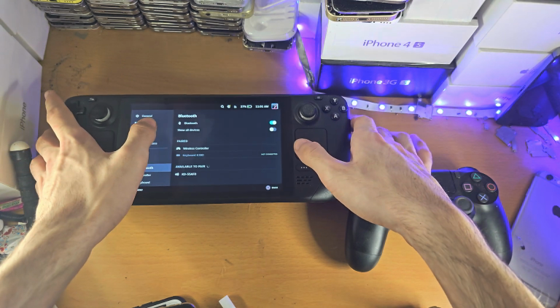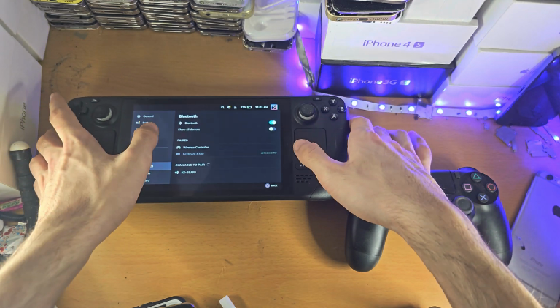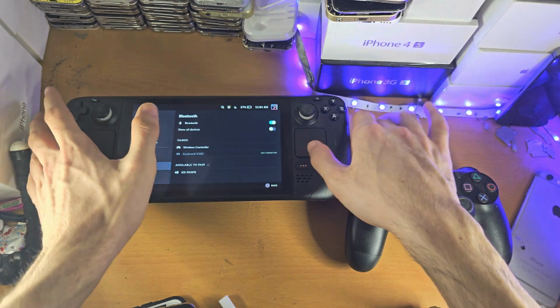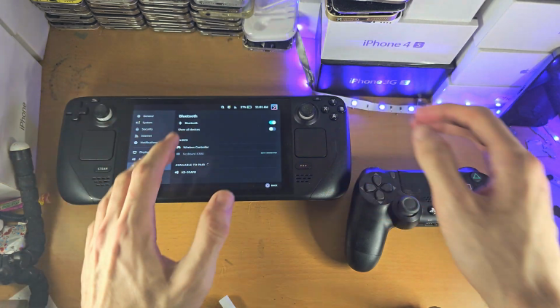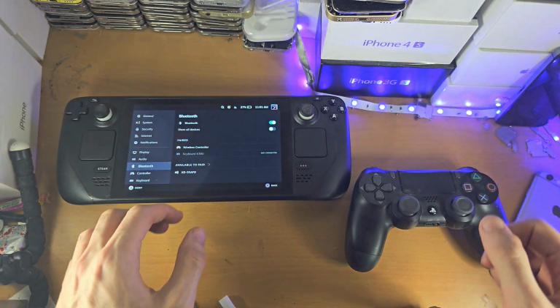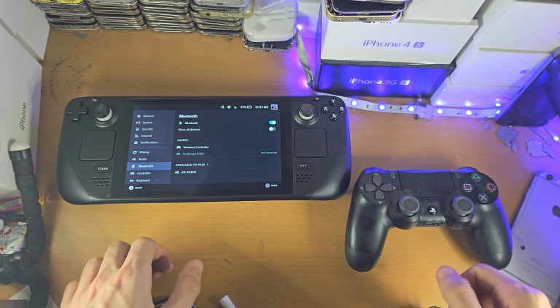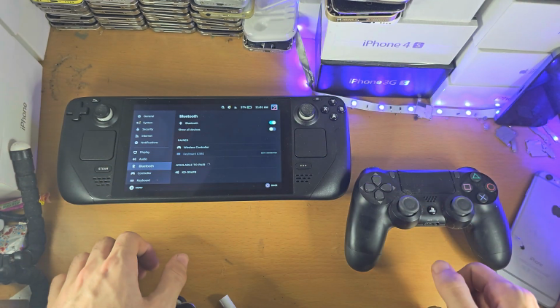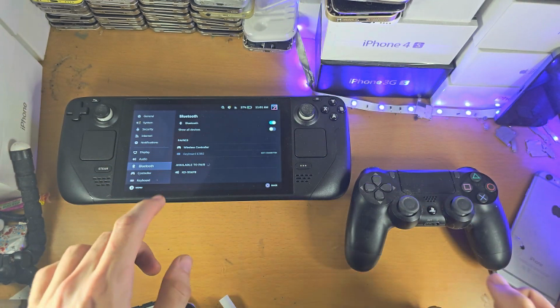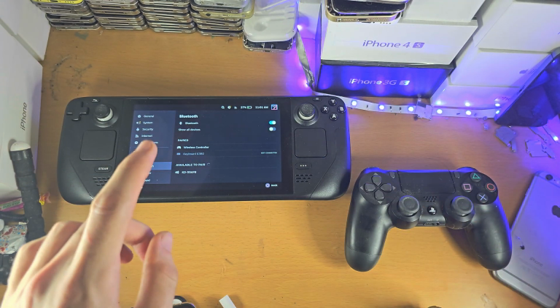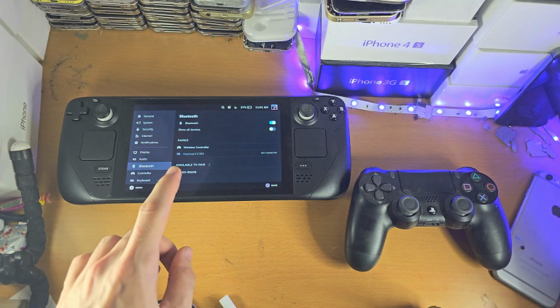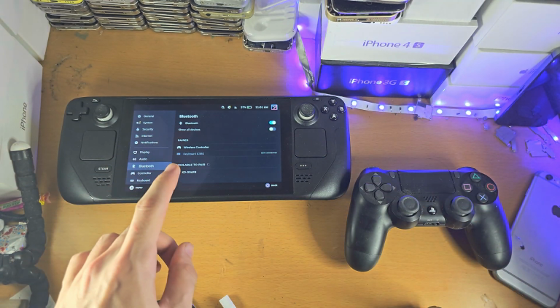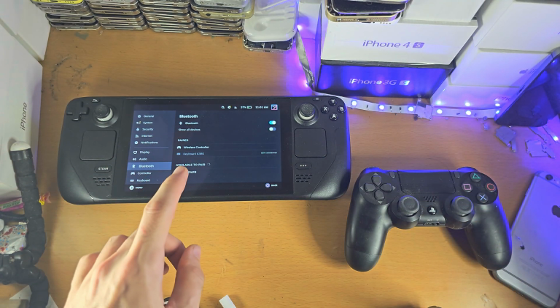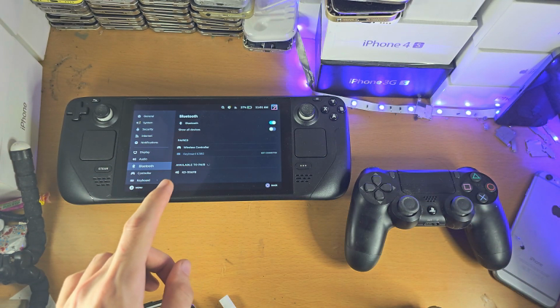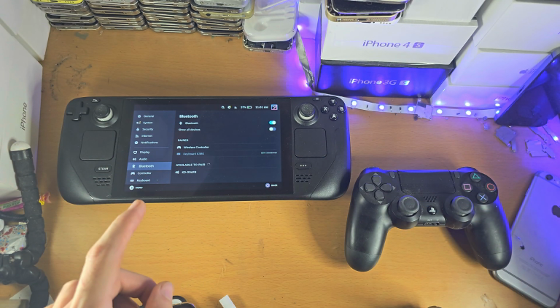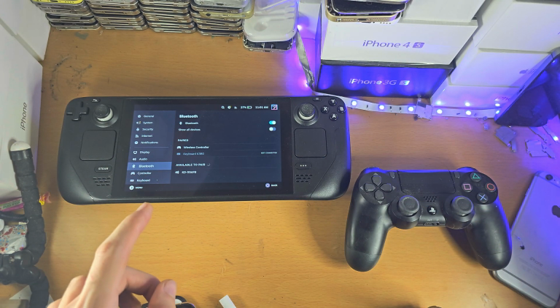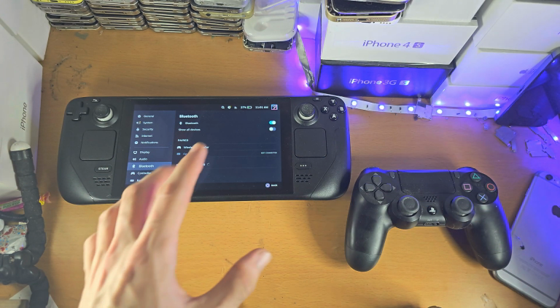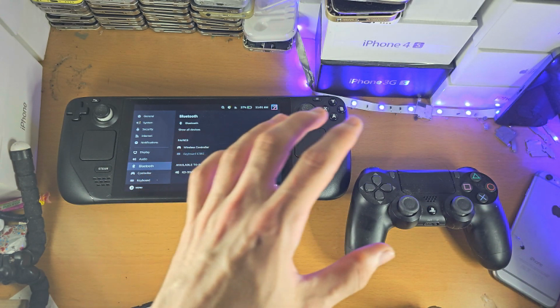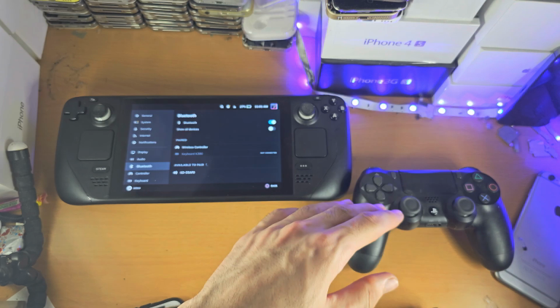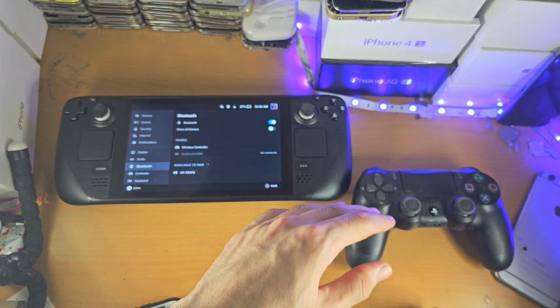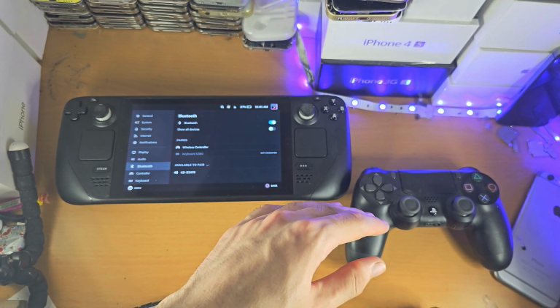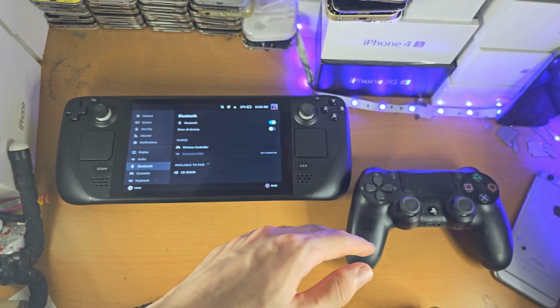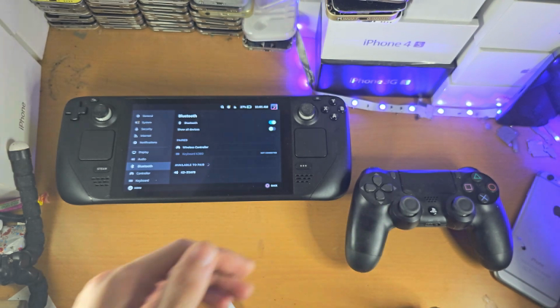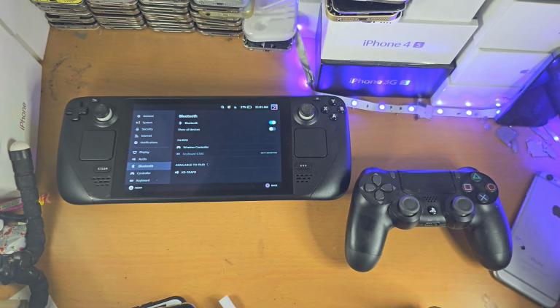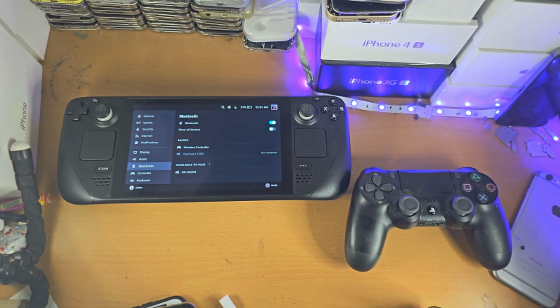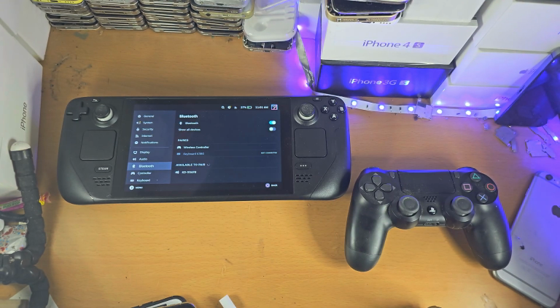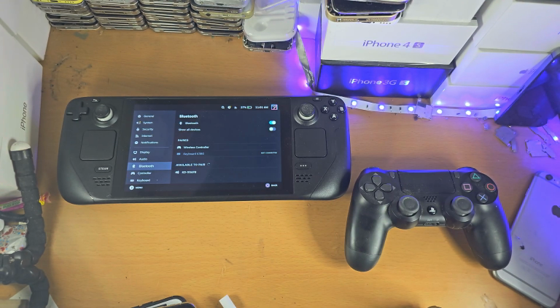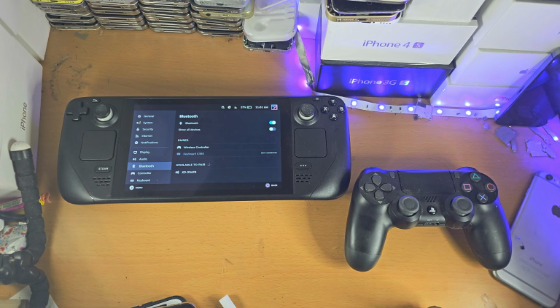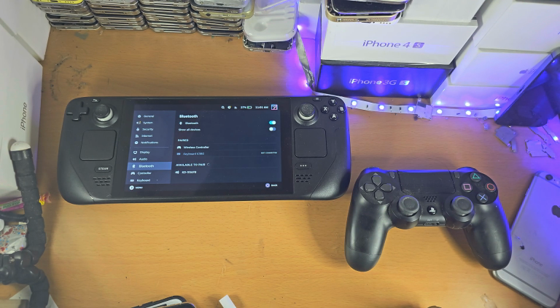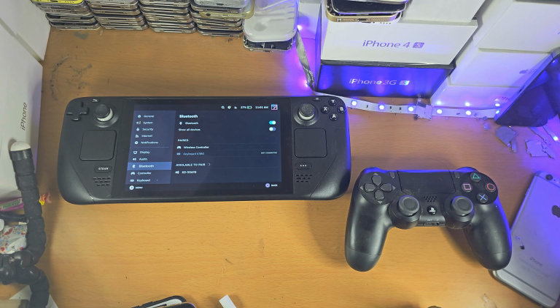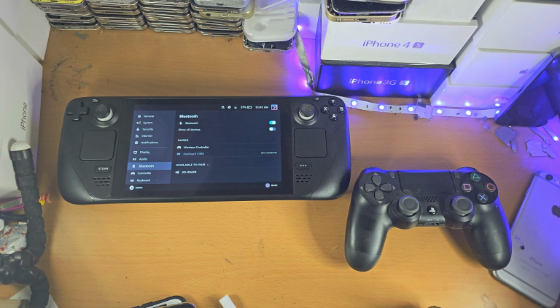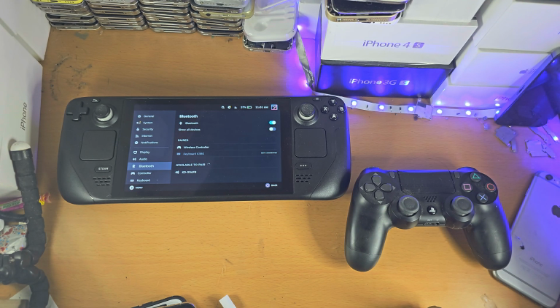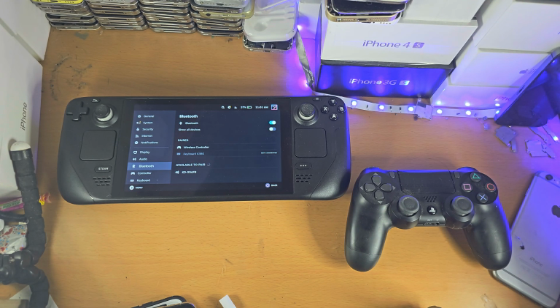If you have issues with pairing, restart the Steam Deck, turn off and back on the PS4 controller, and try again.